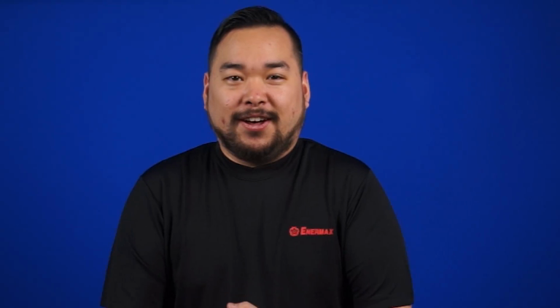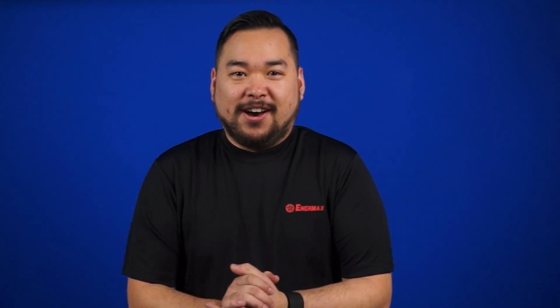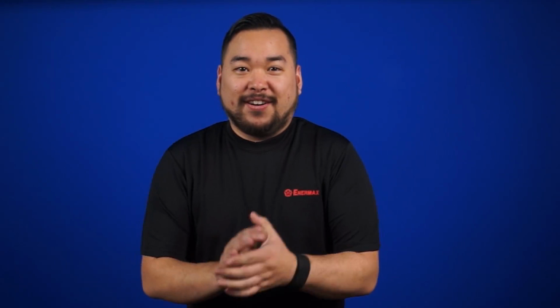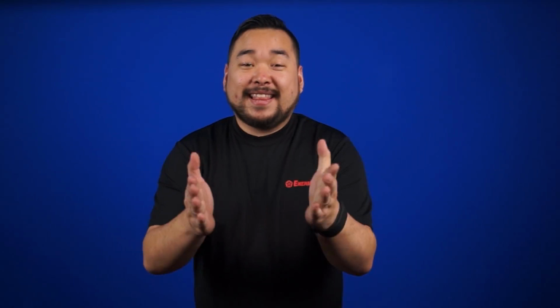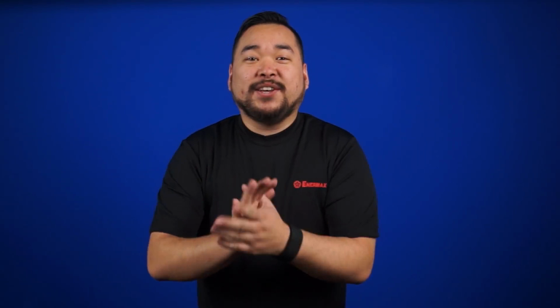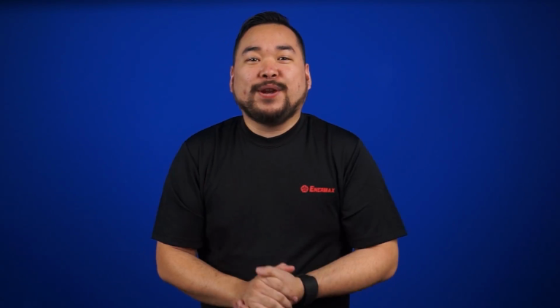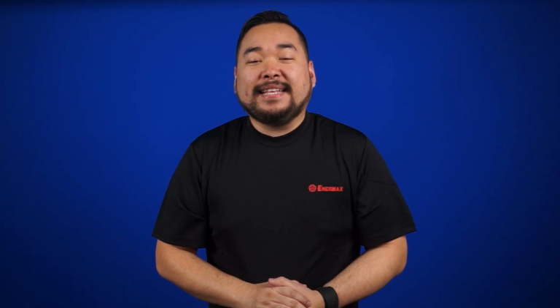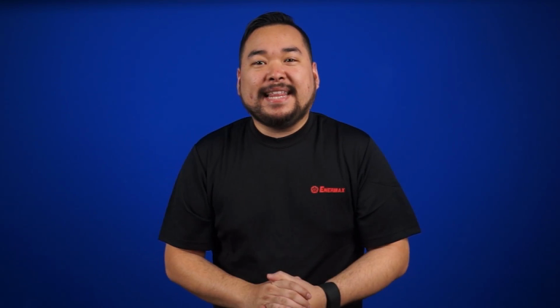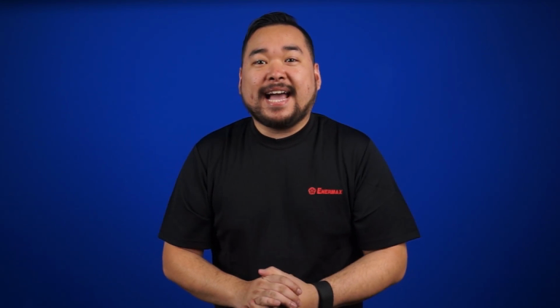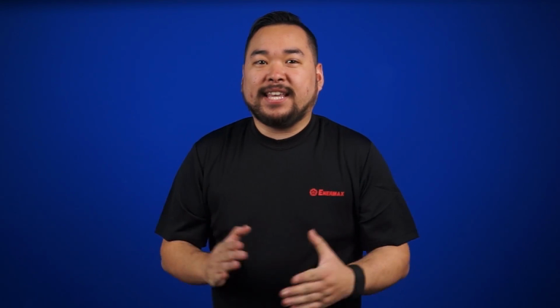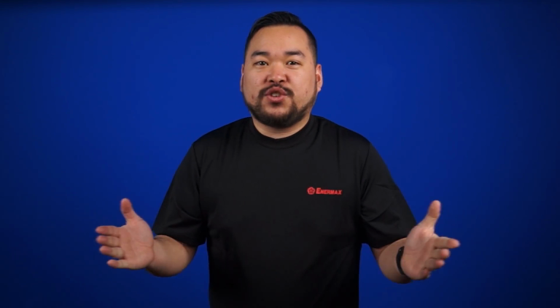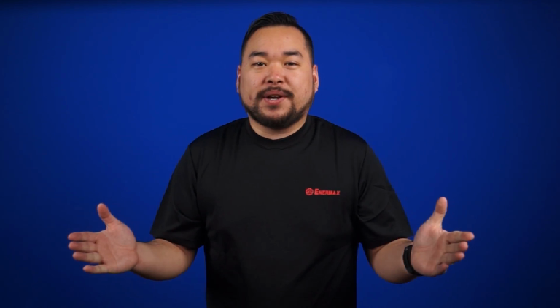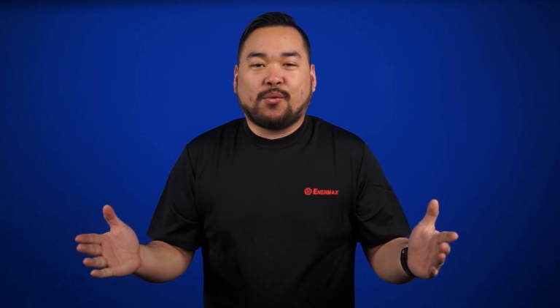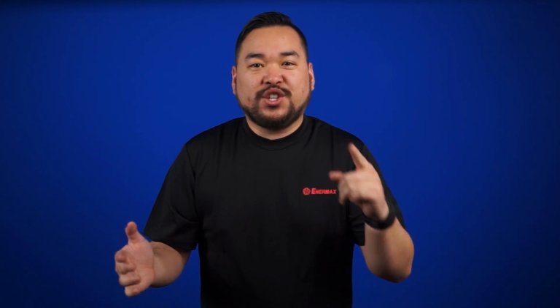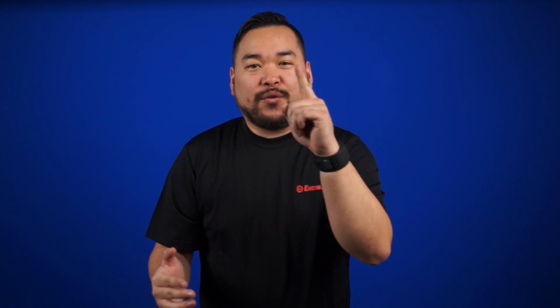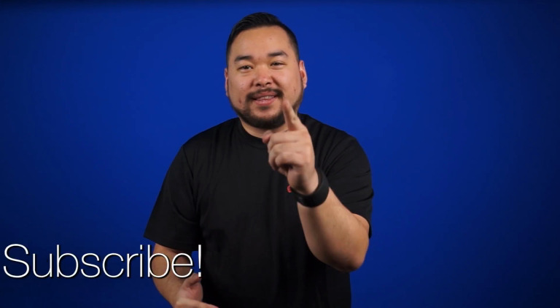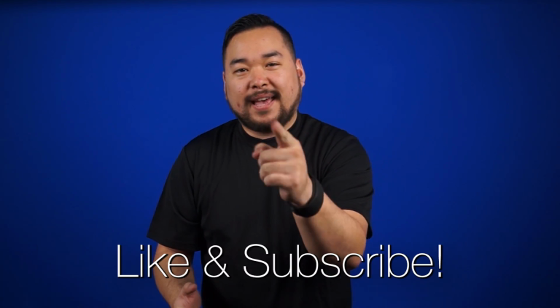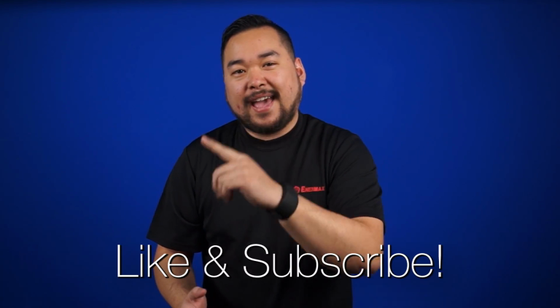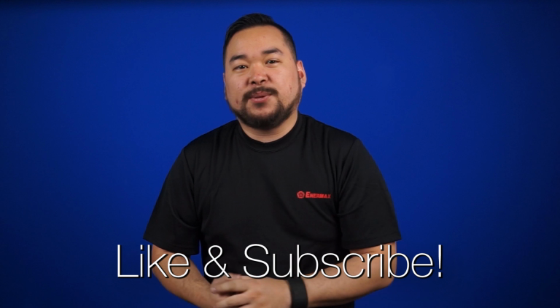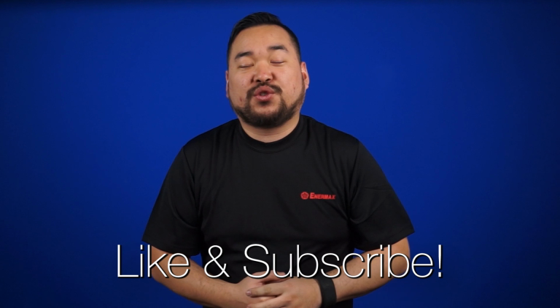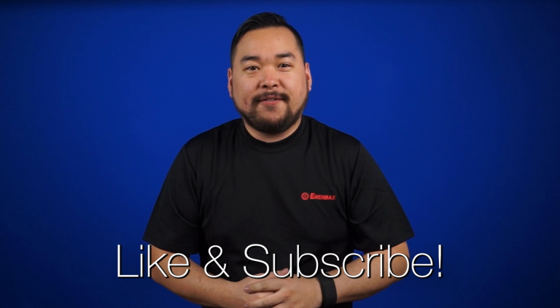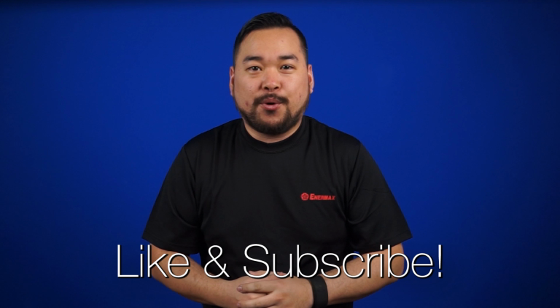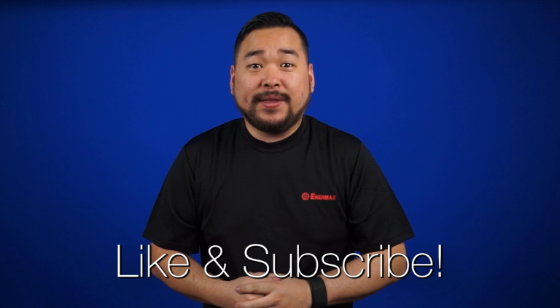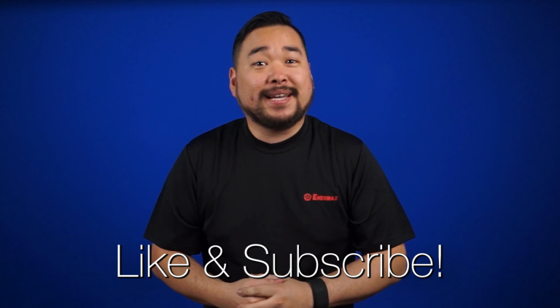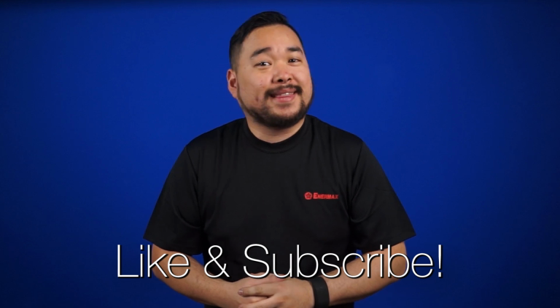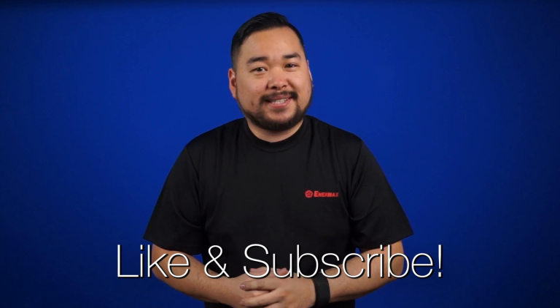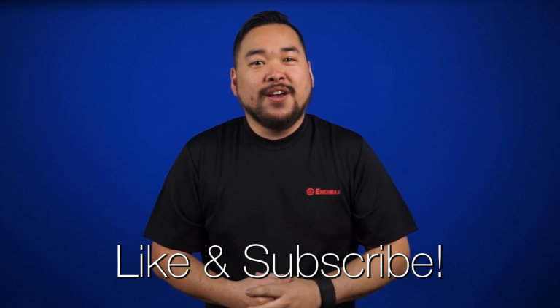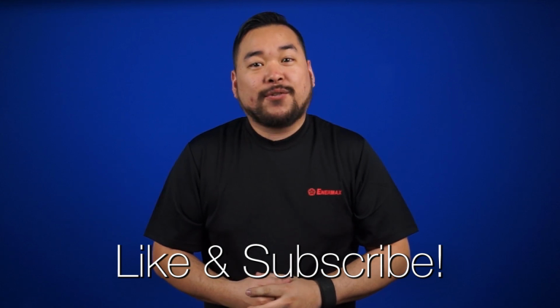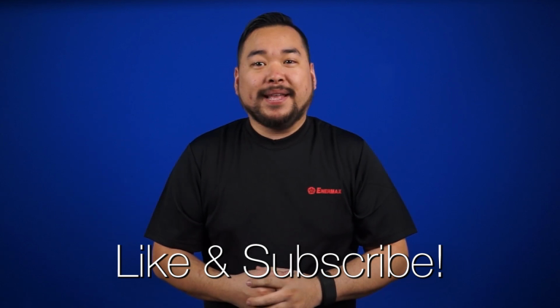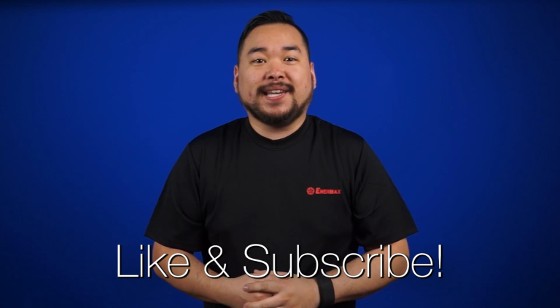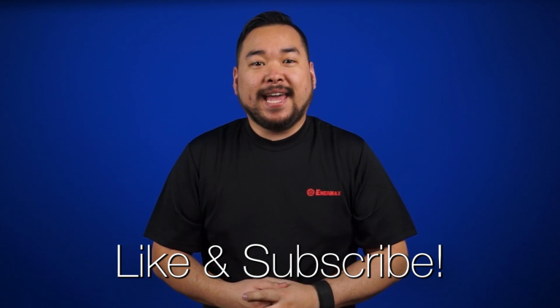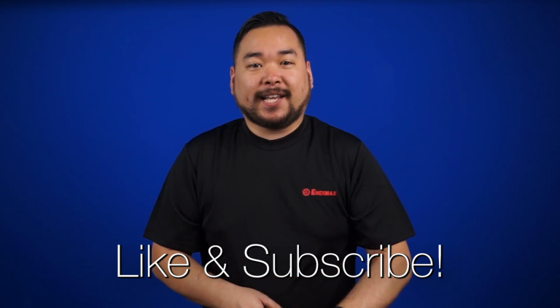All right, that's it for Netlinked Daily, guys. Thank you so much for watching. Don't forget to like and subscribe for more videos like this from NCIX.